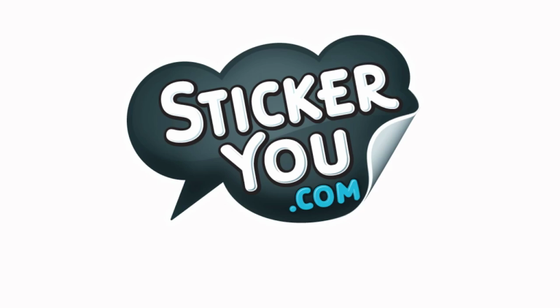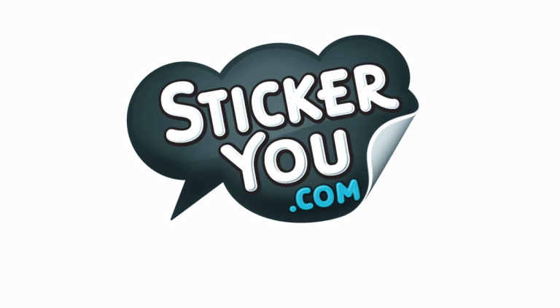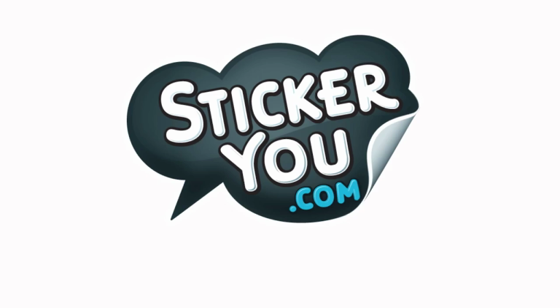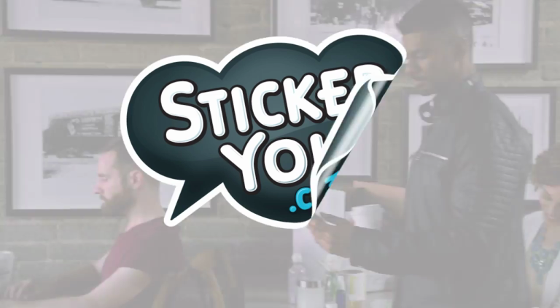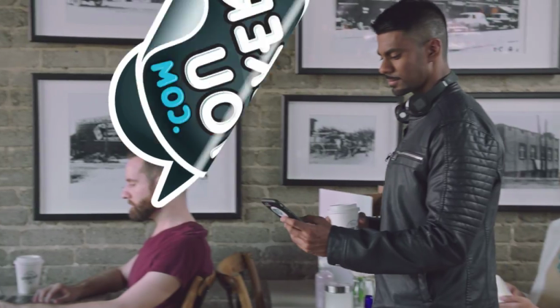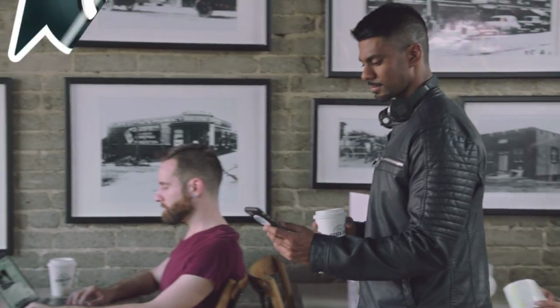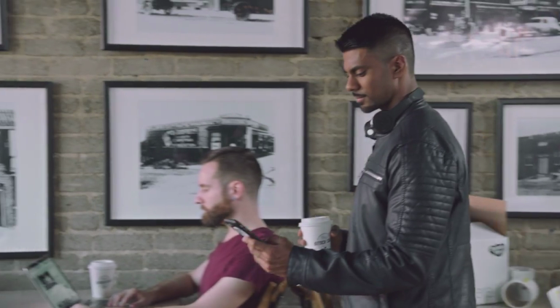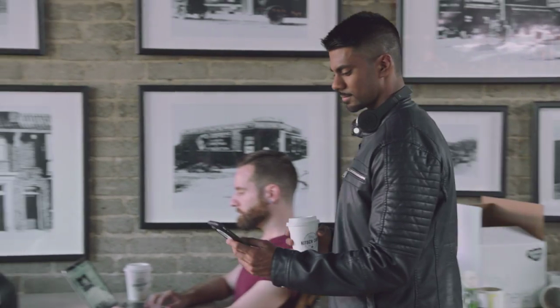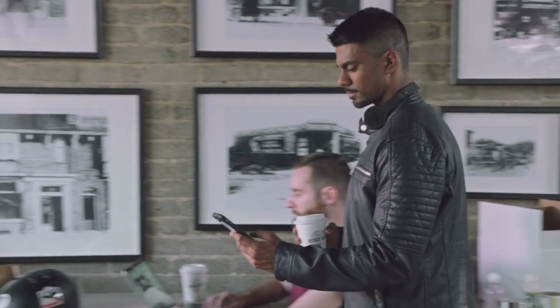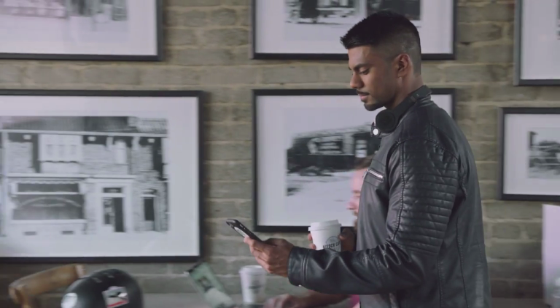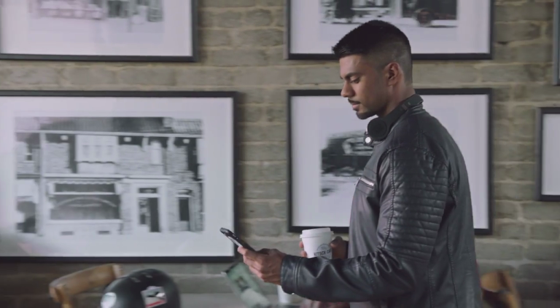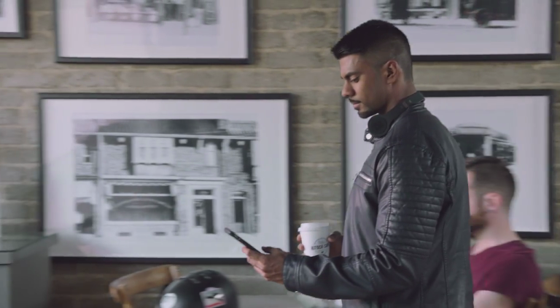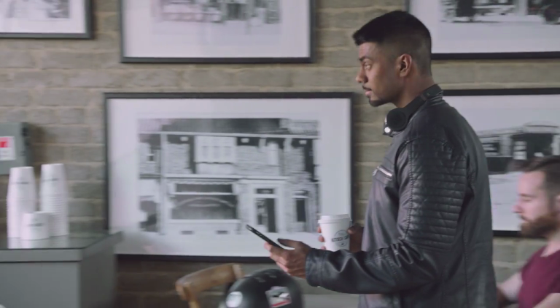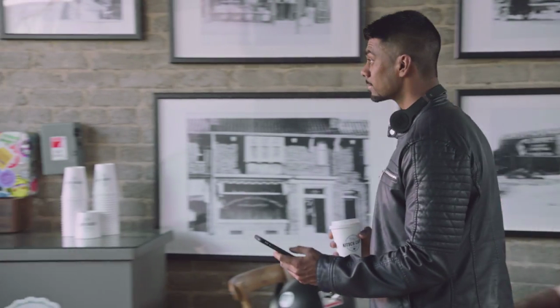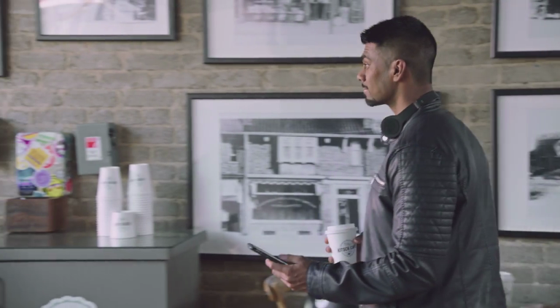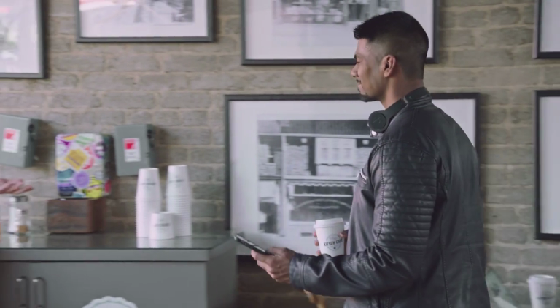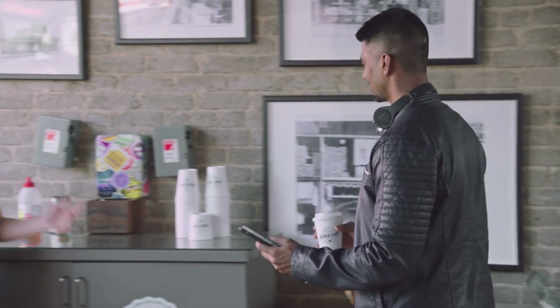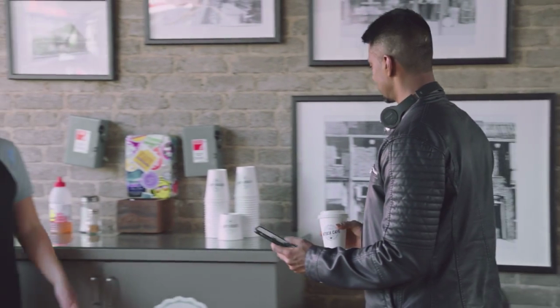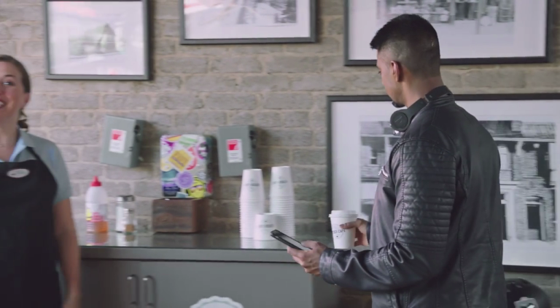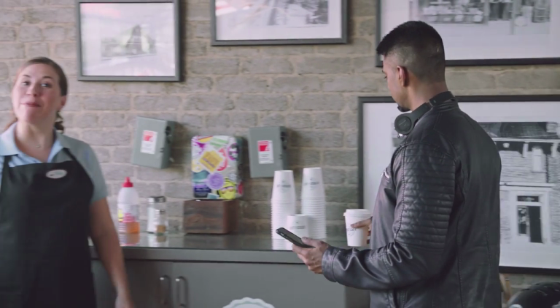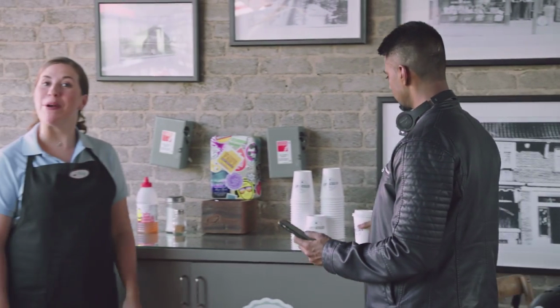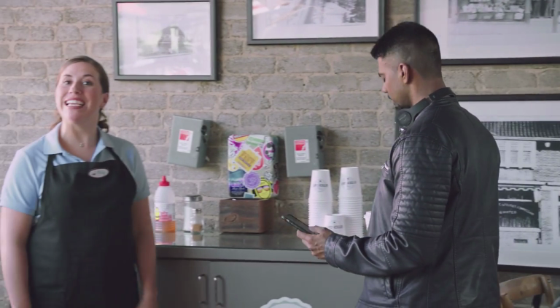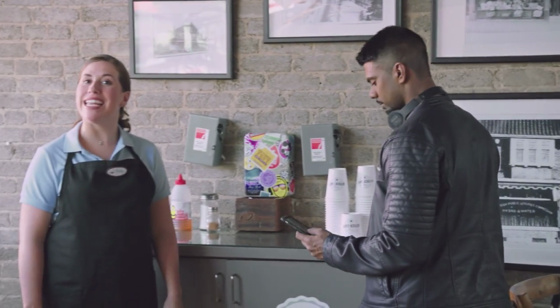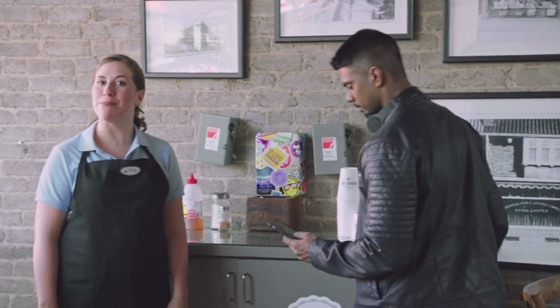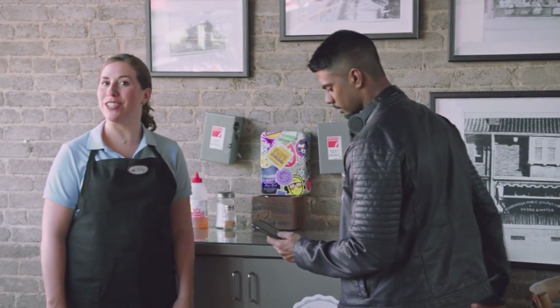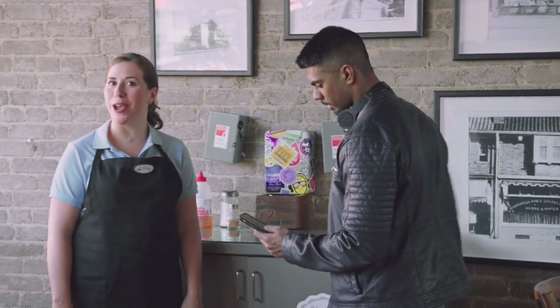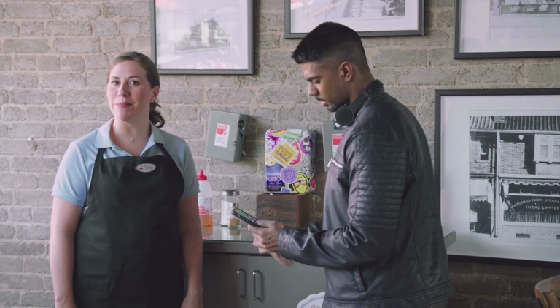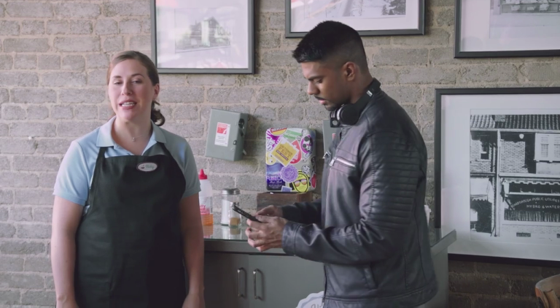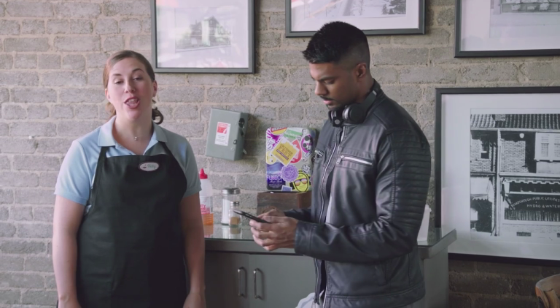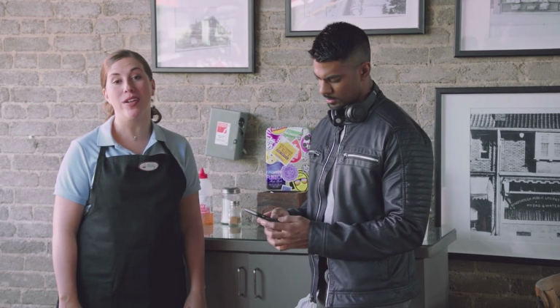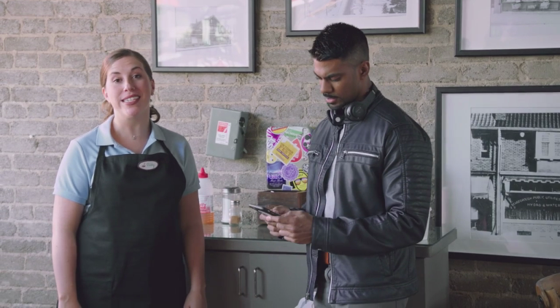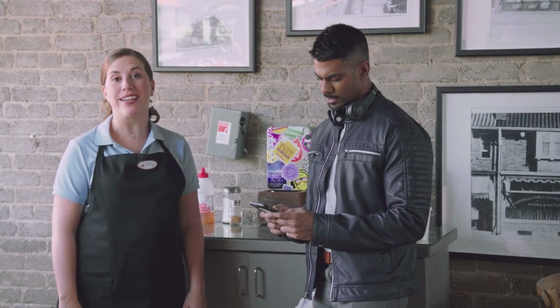See this guy right here? This is Raj. He's promoting his next big show, but he's low on stickers.